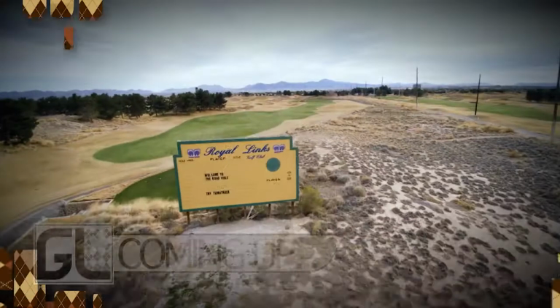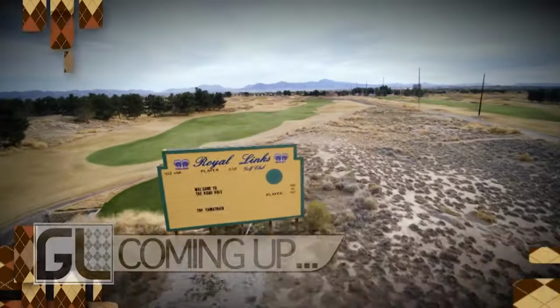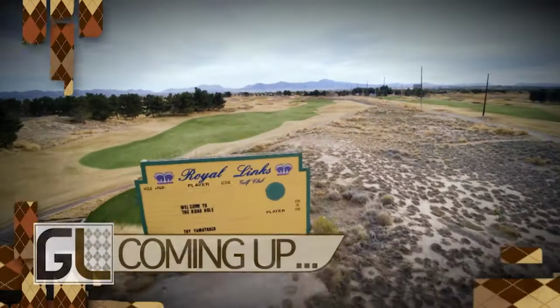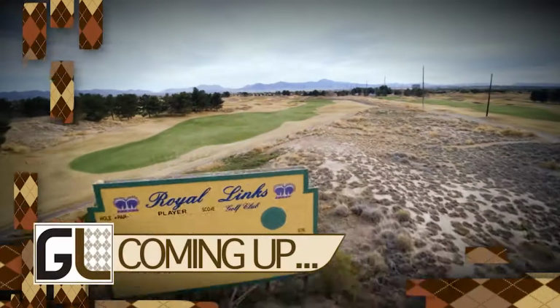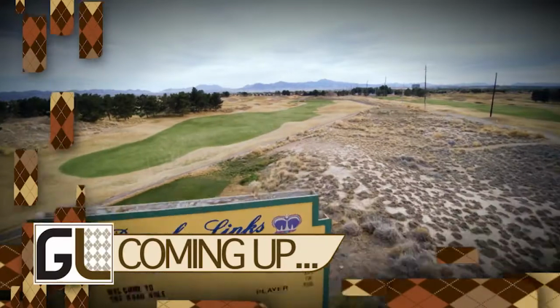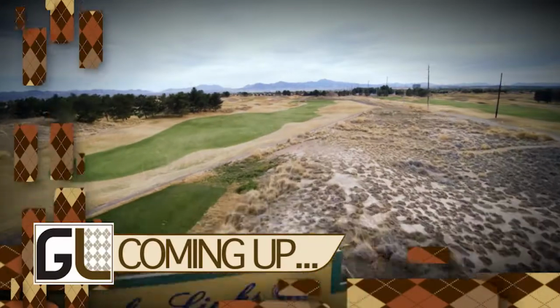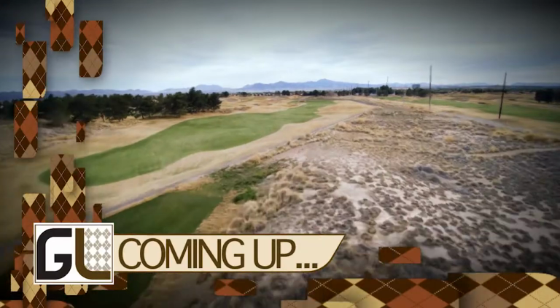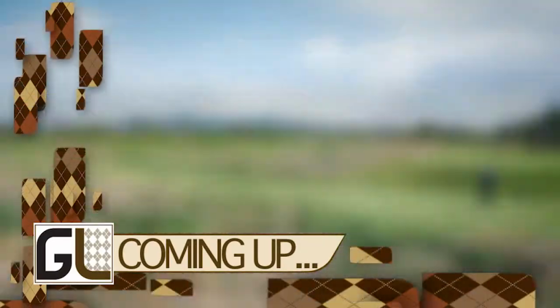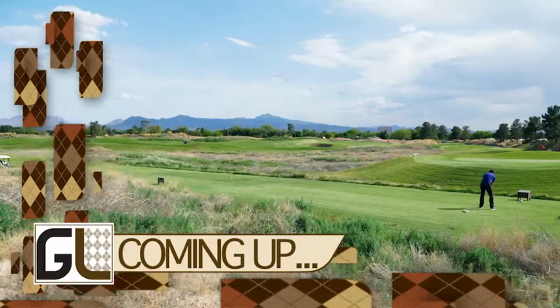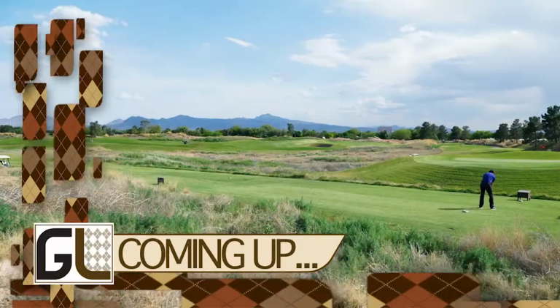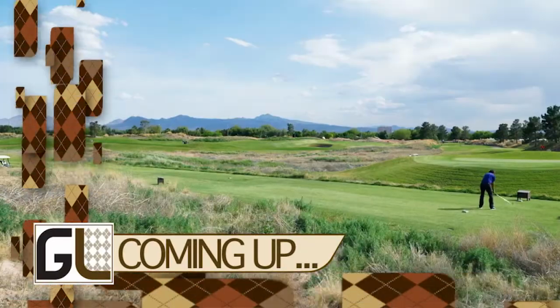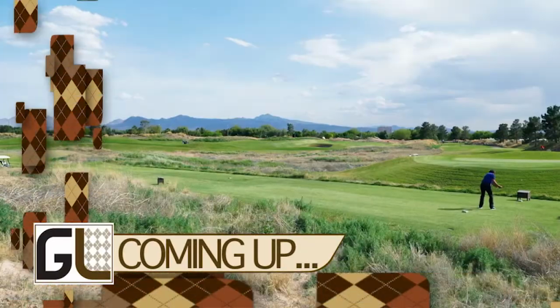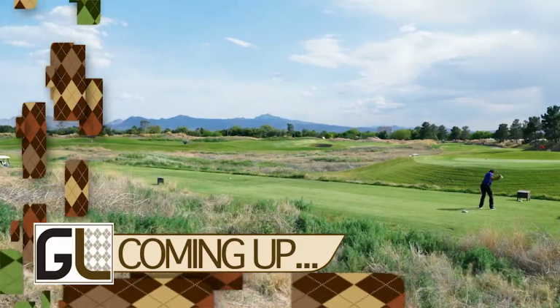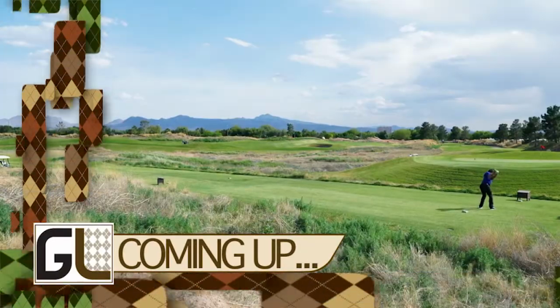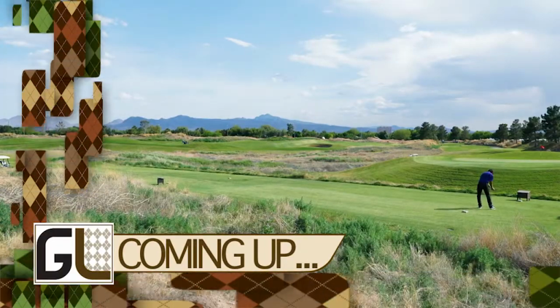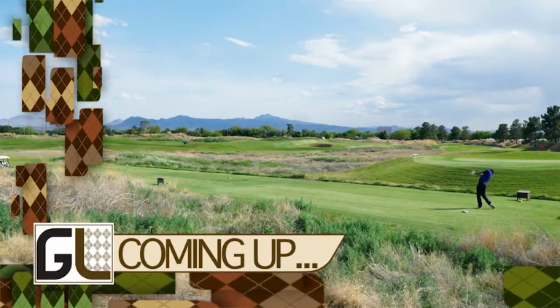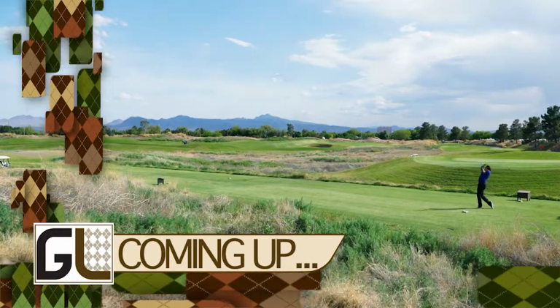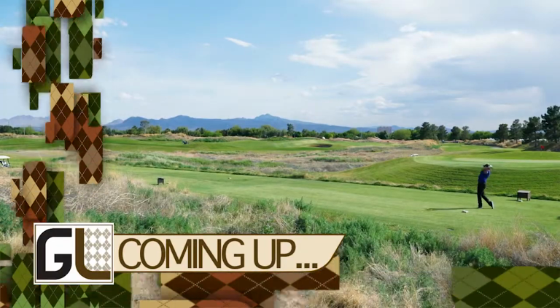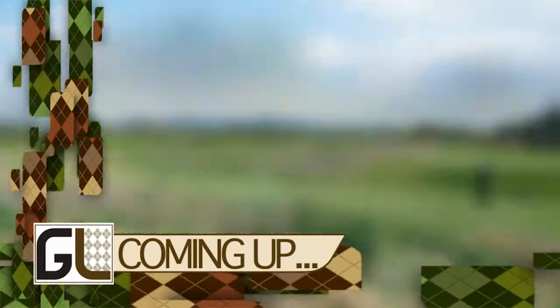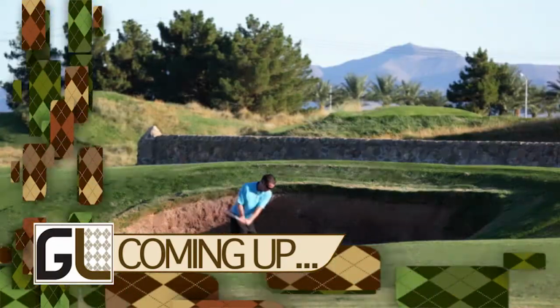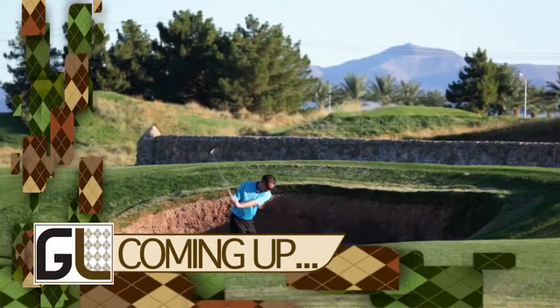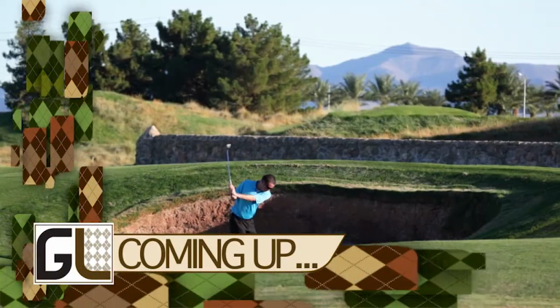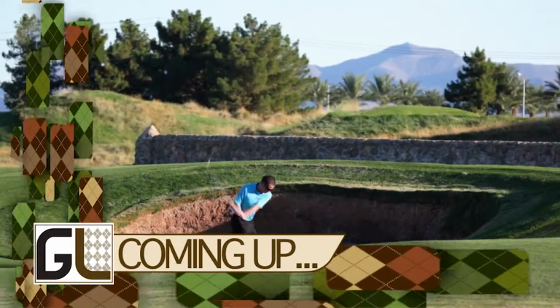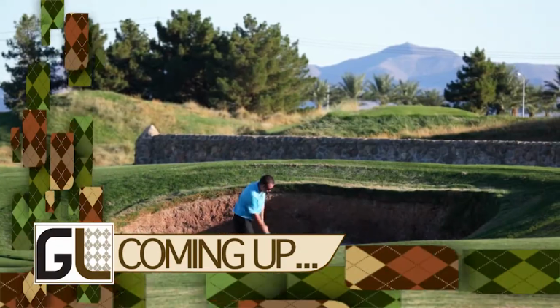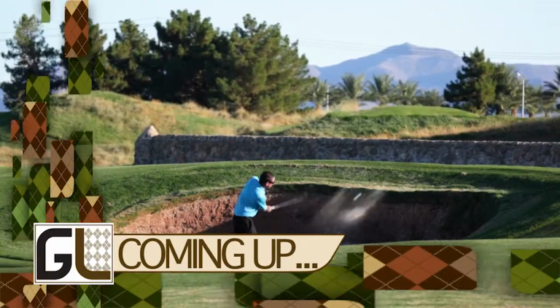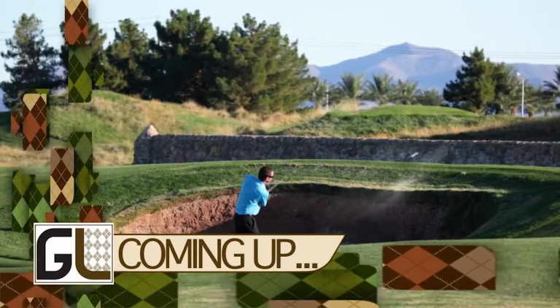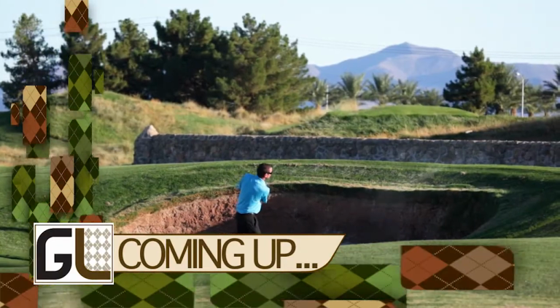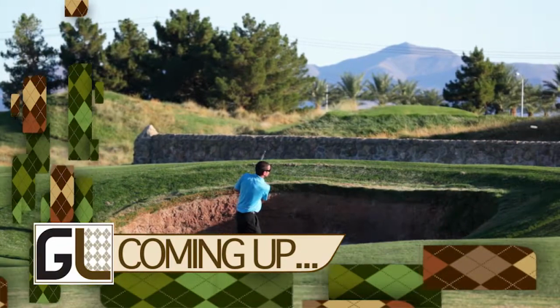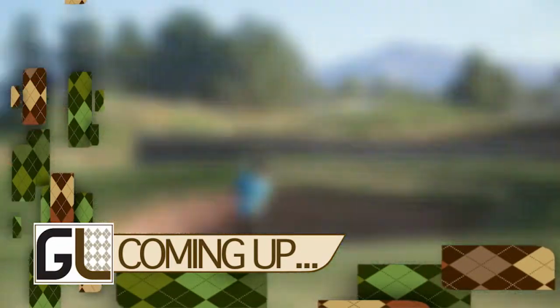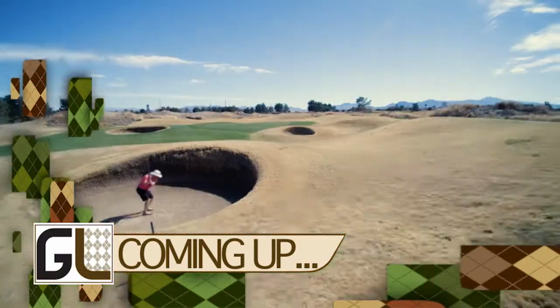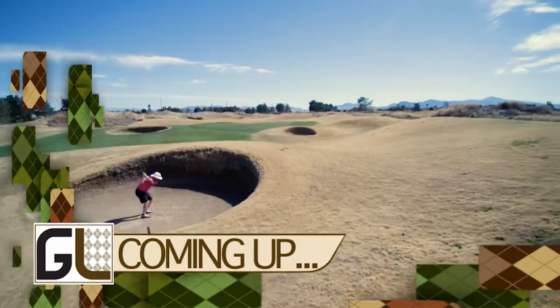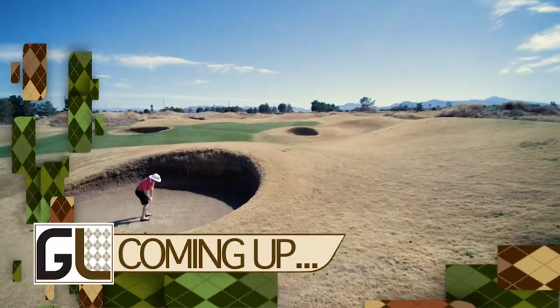When Golf Life returns, we tour a course that brings the best British Open holes to Las Vegas, Nevada.